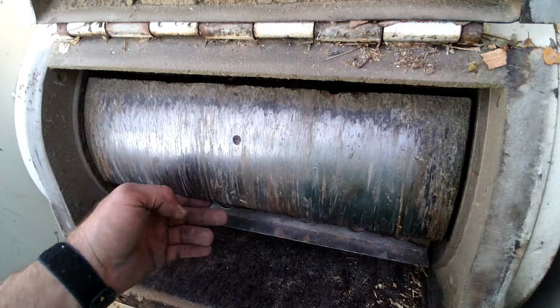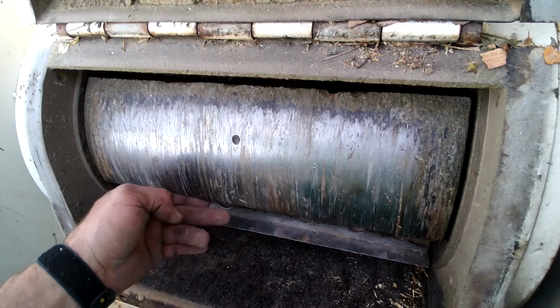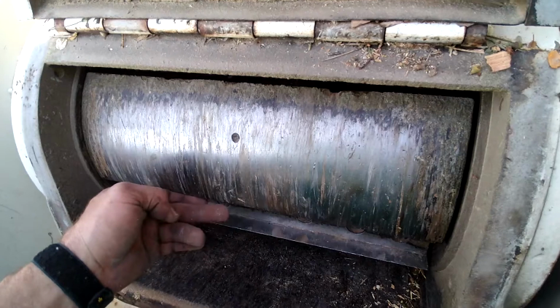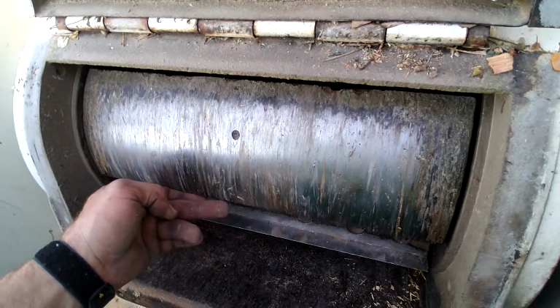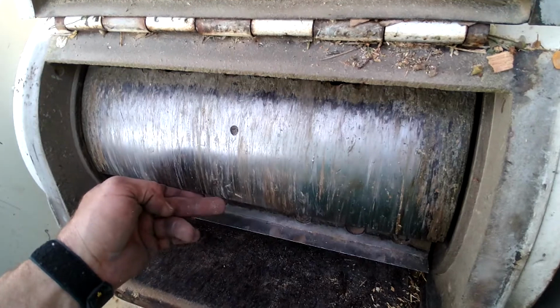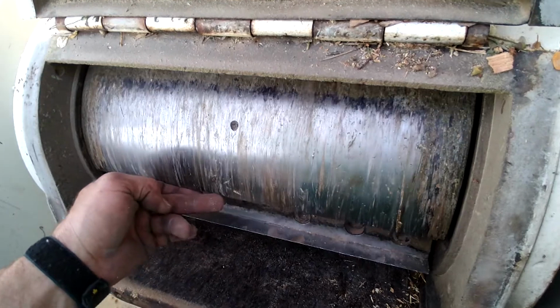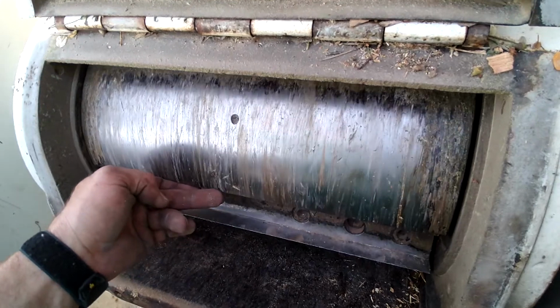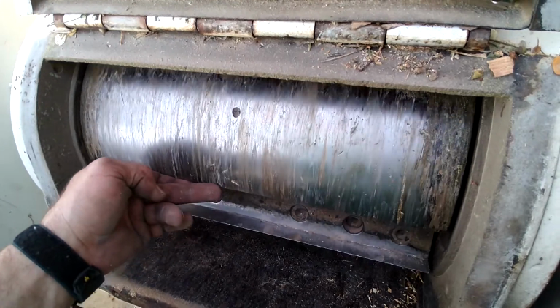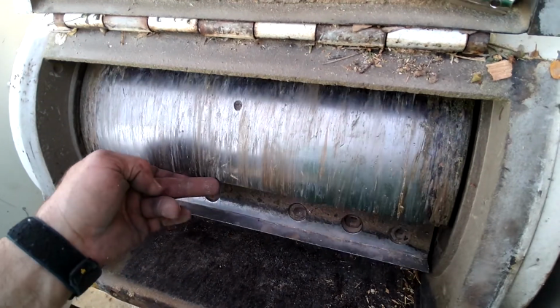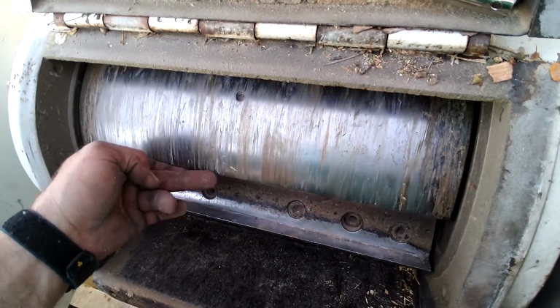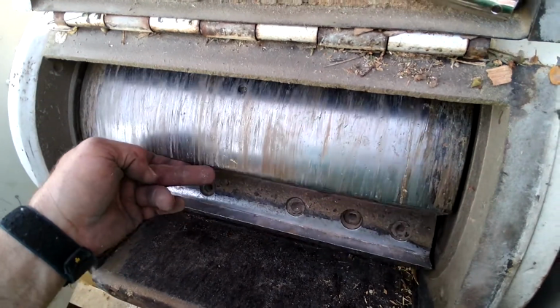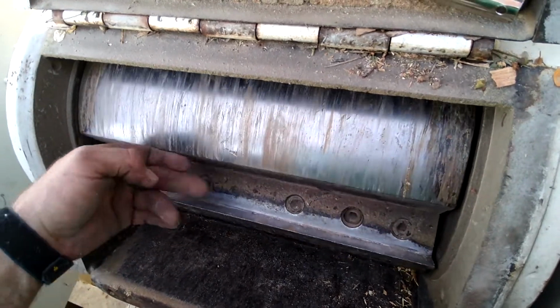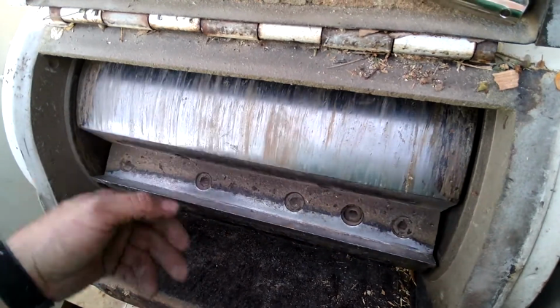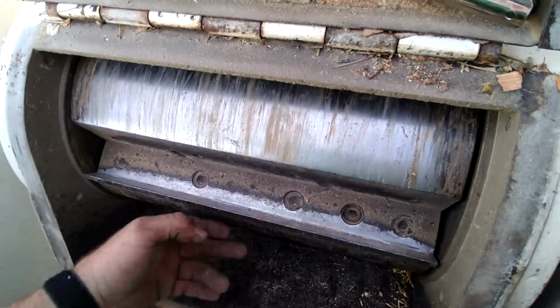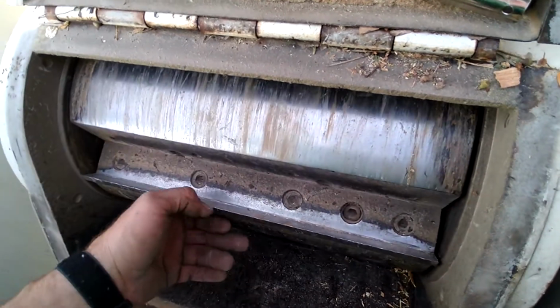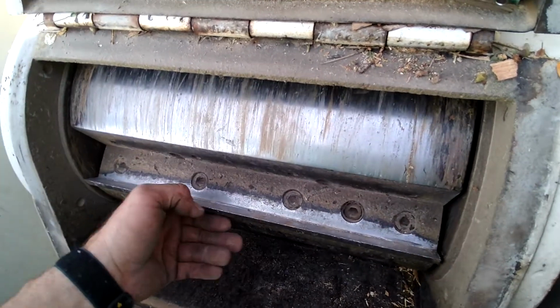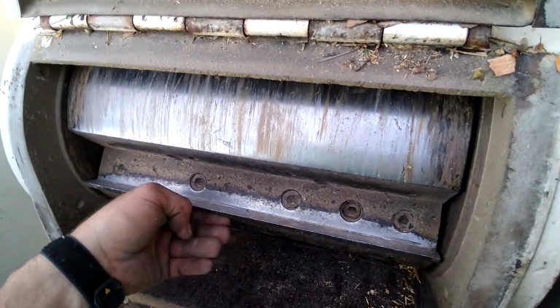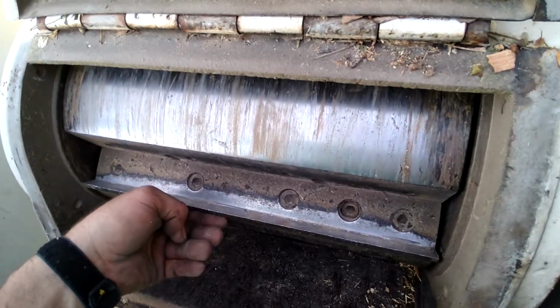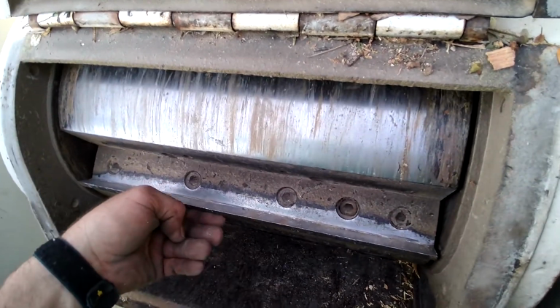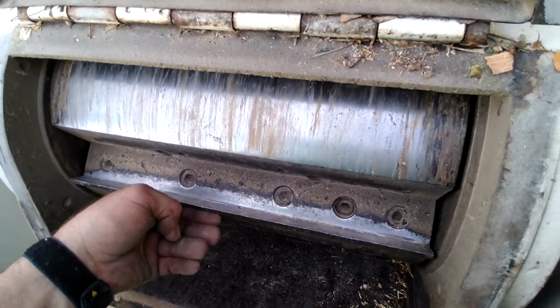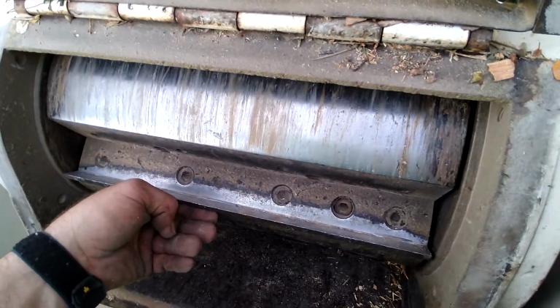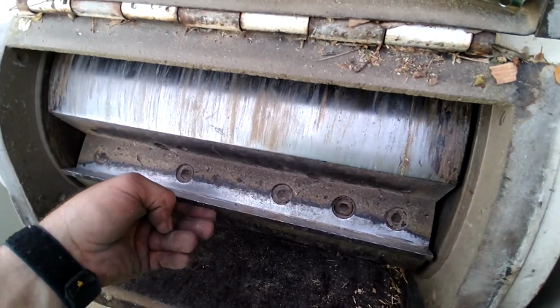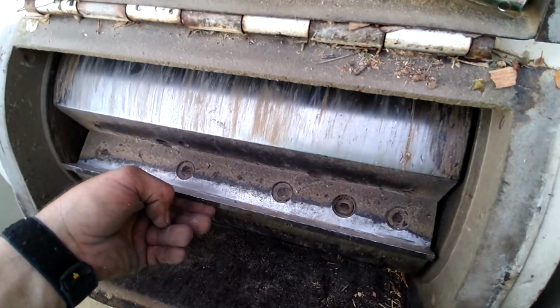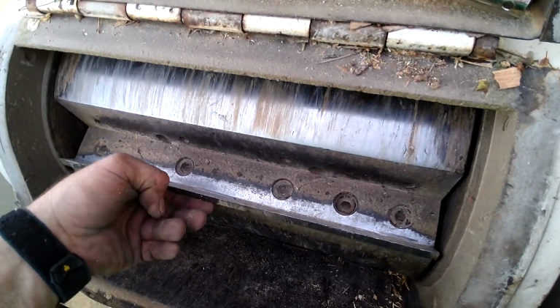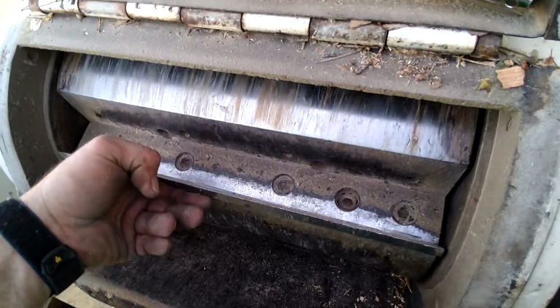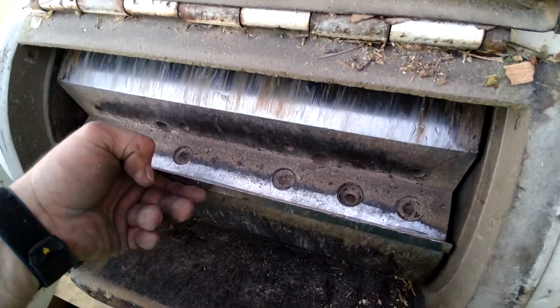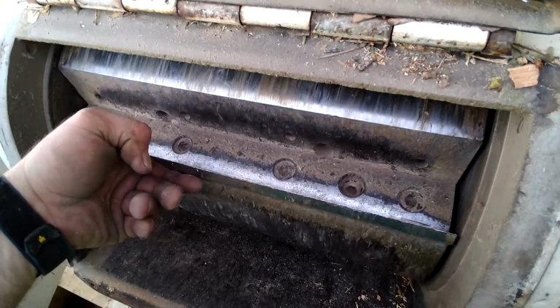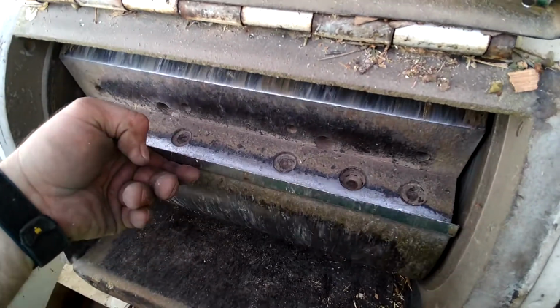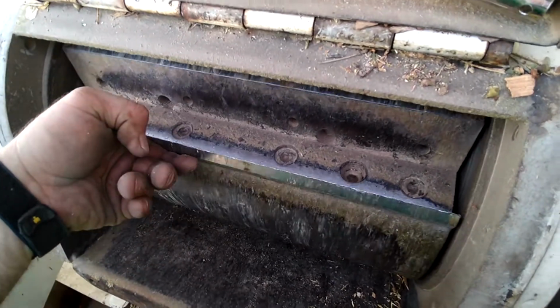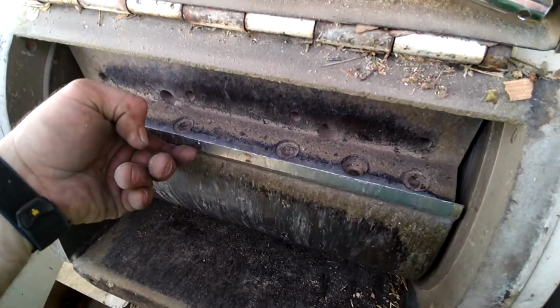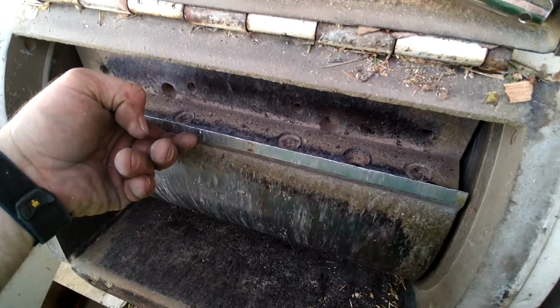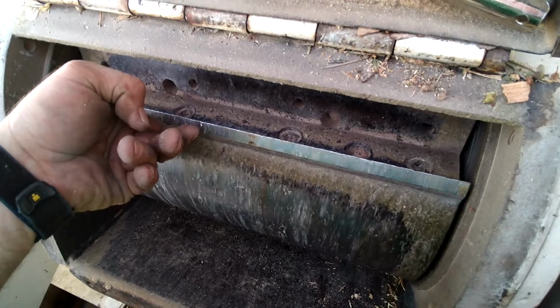Alright, YouTubers, this is how you change a chuck and duck blades.